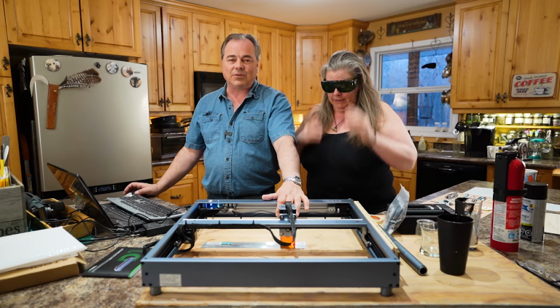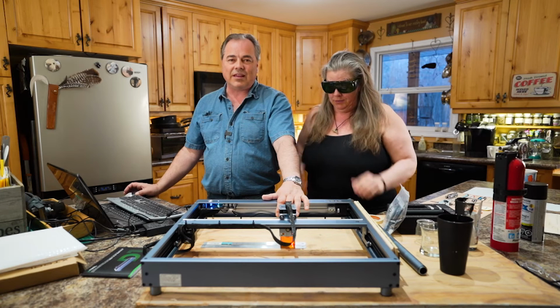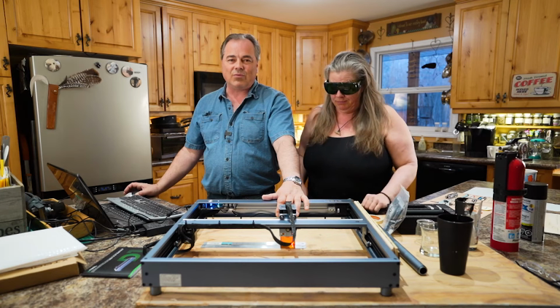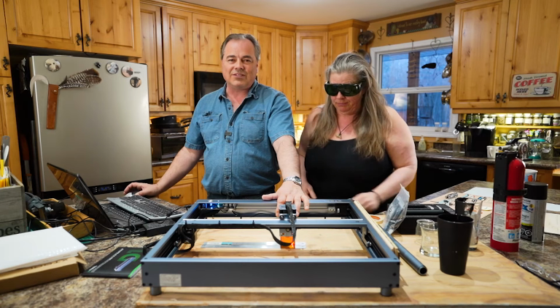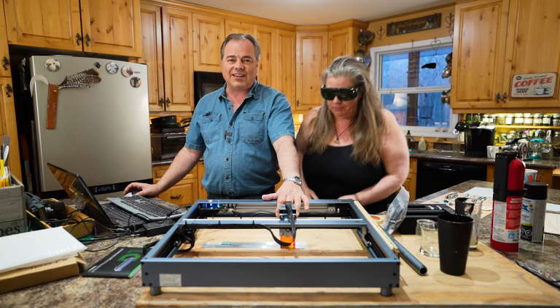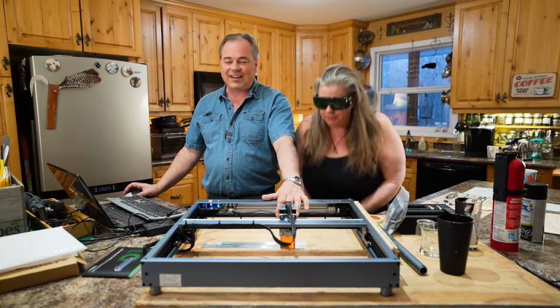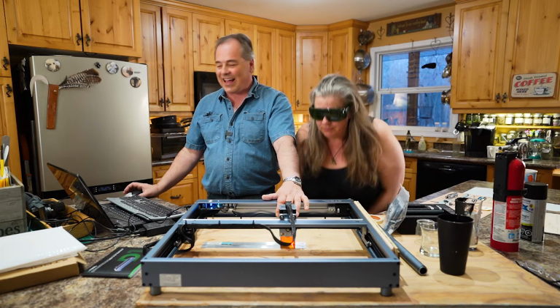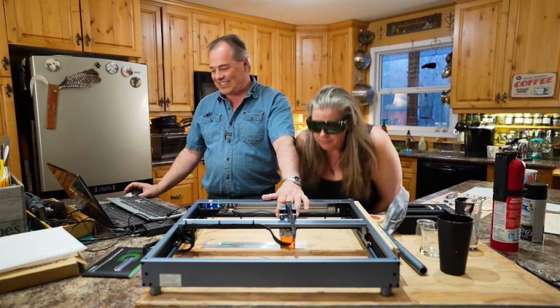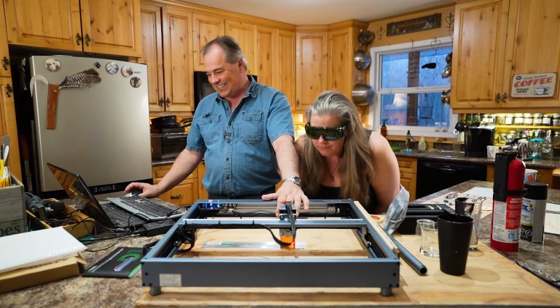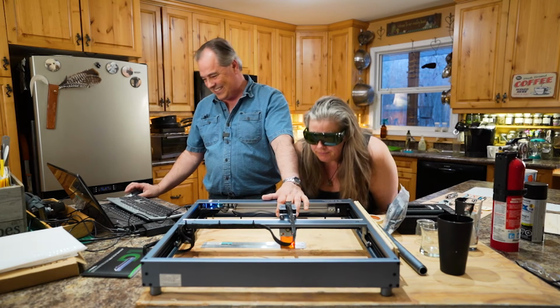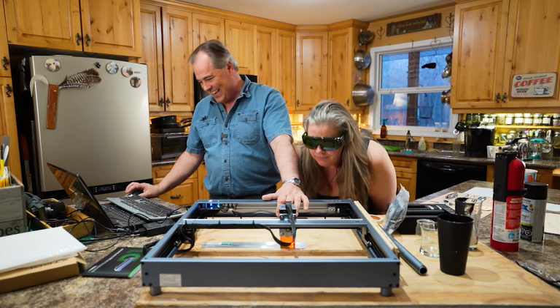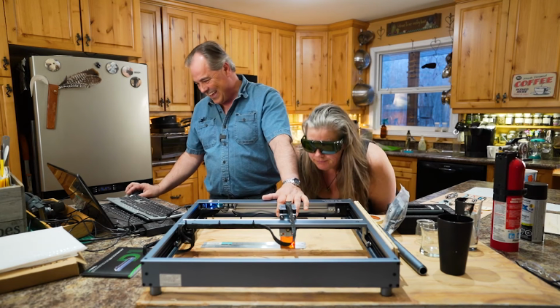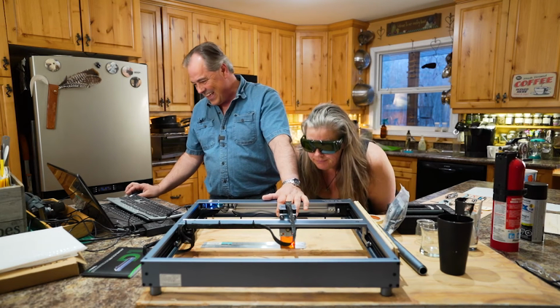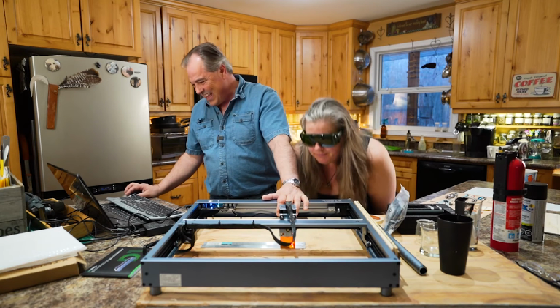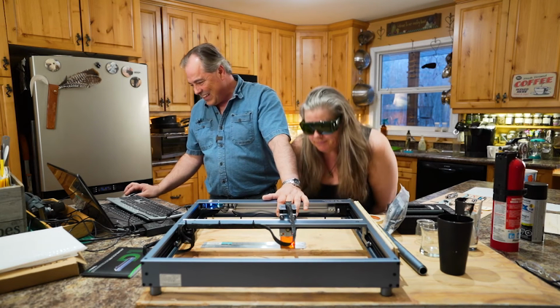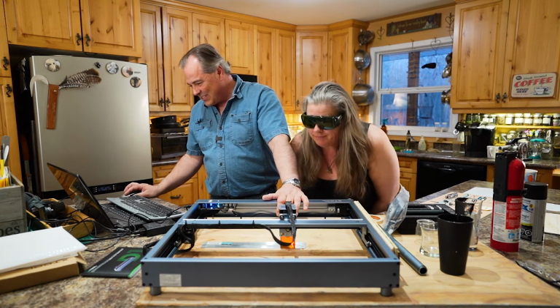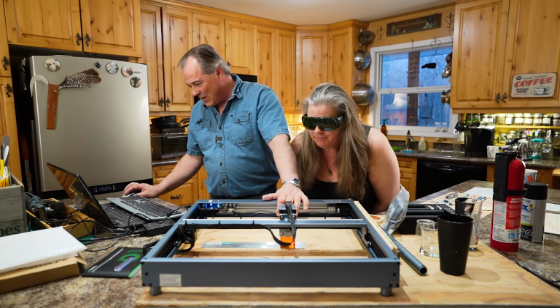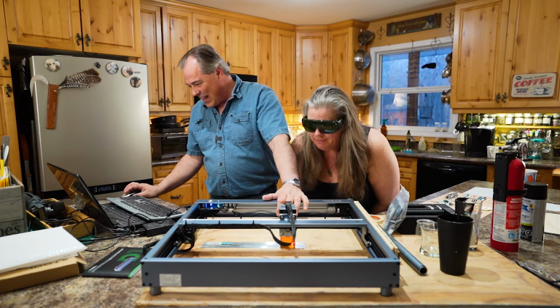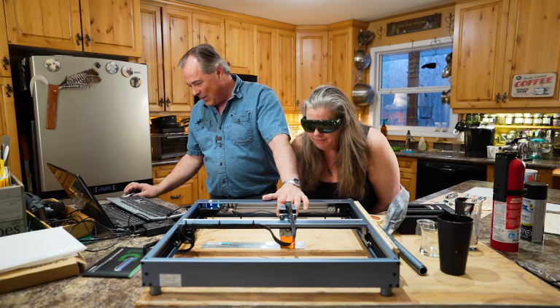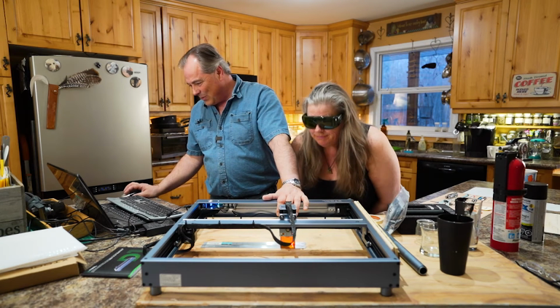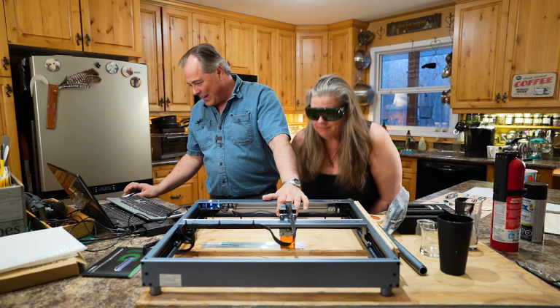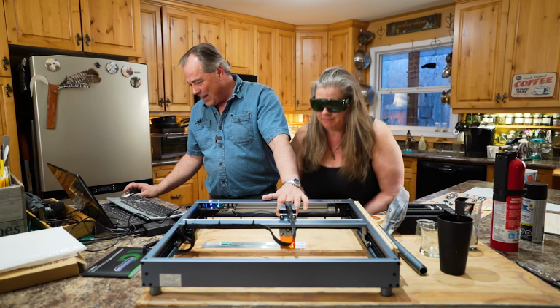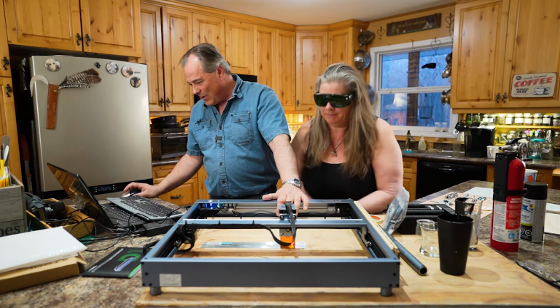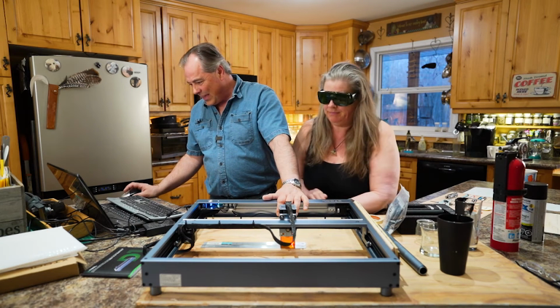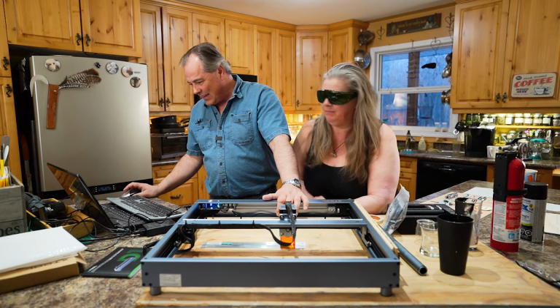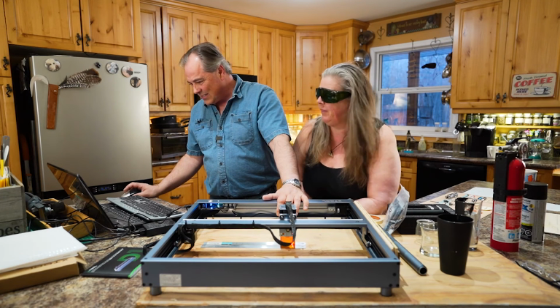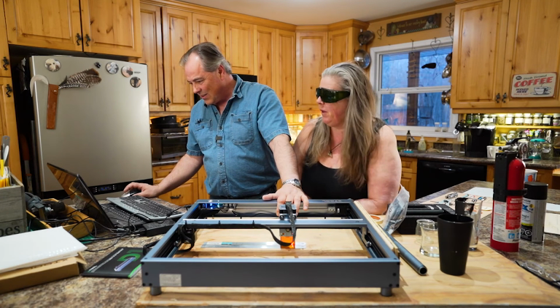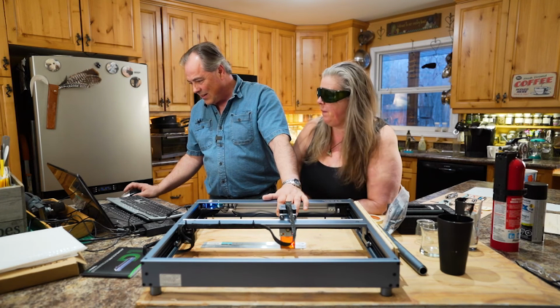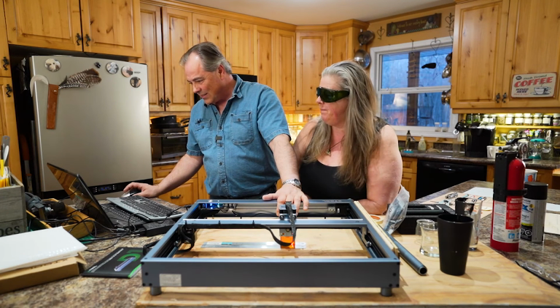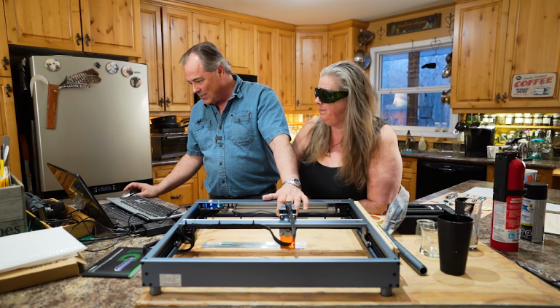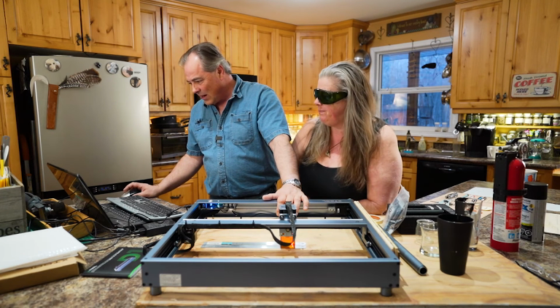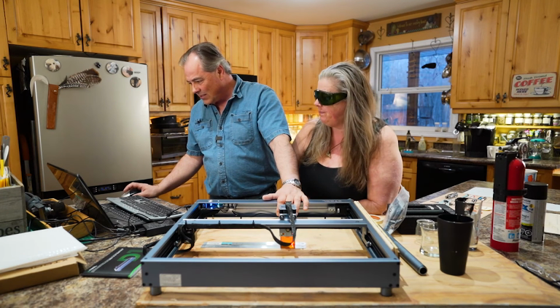That's about it and we're ready to go. Put your glasses on — I'm going to look away because we only have one set of glasses — and now I'll hit start.